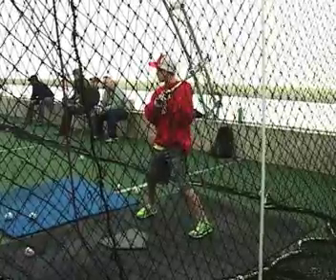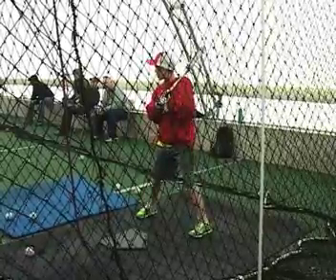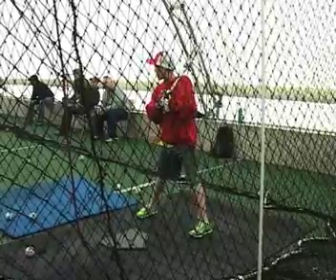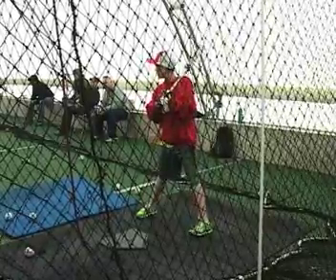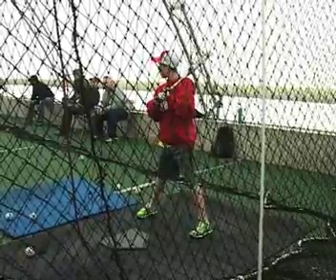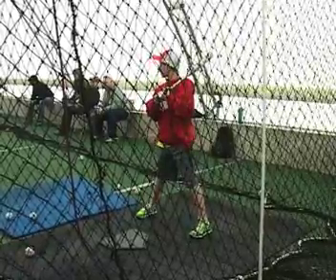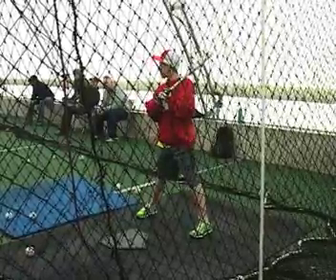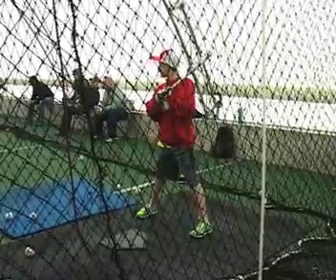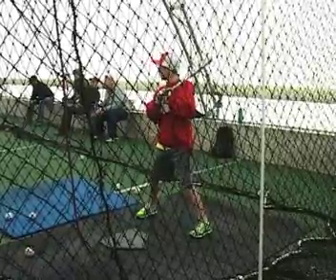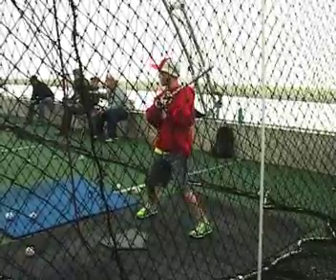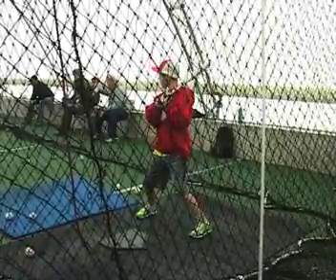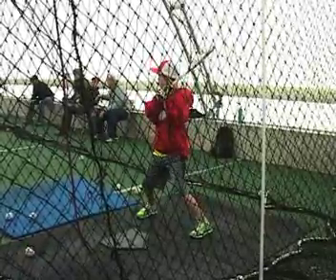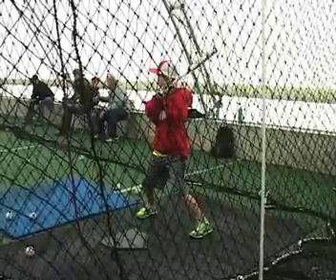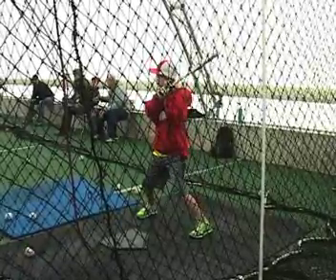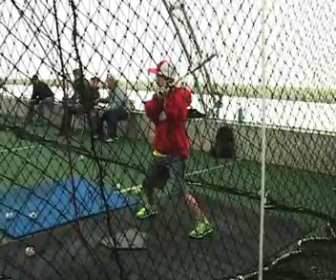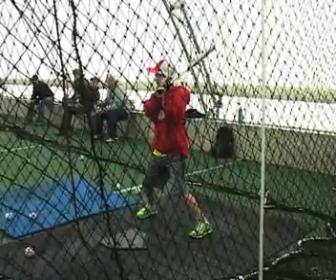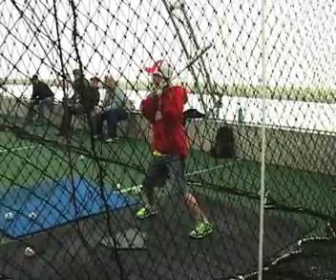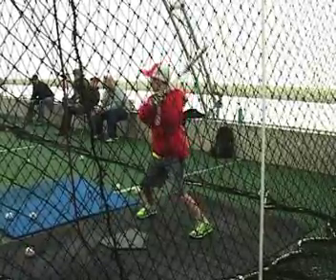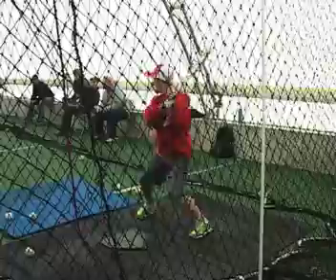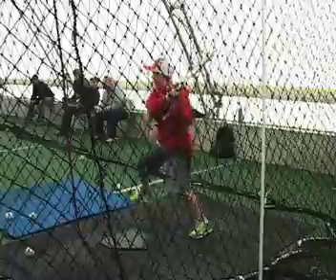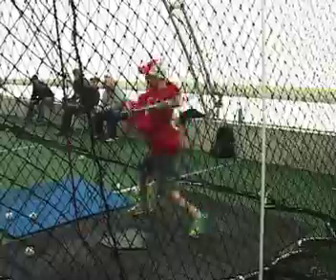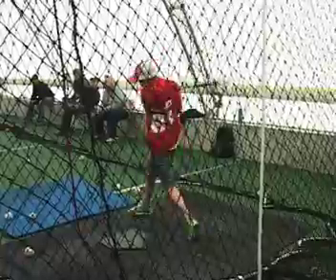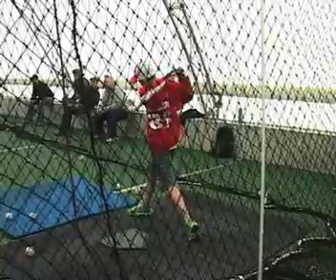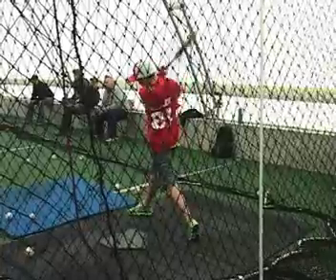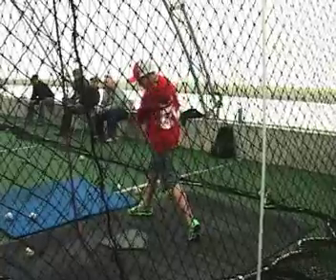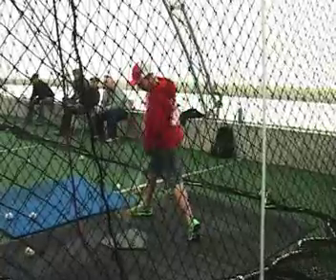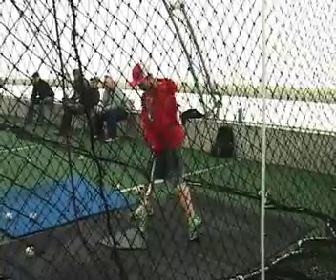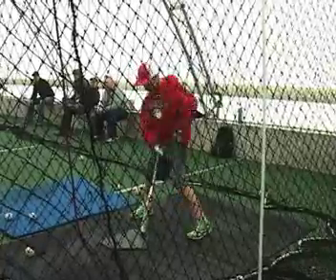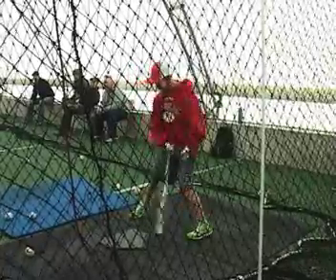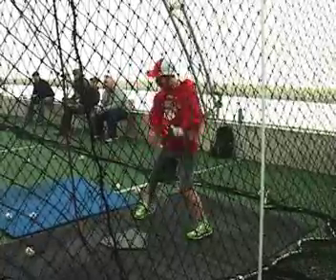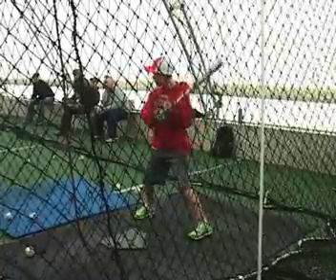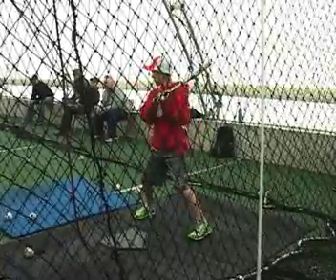Because your stance looks good, load stride looks good, you've got good direction, your head stays down. I just keep trying to get you to lower that front shoulder. You do an awesome job with your head.